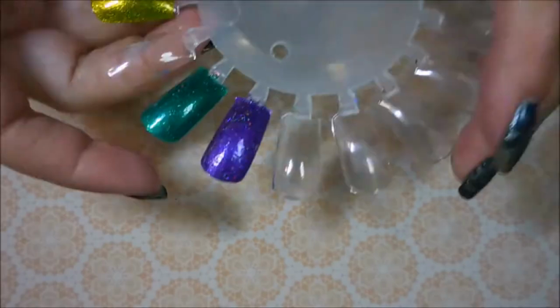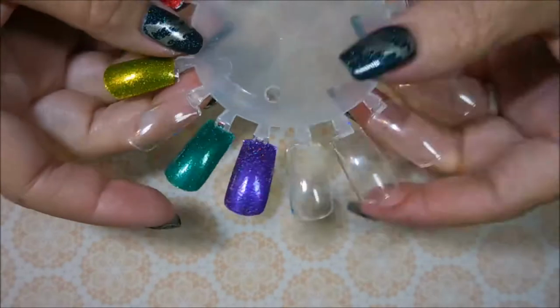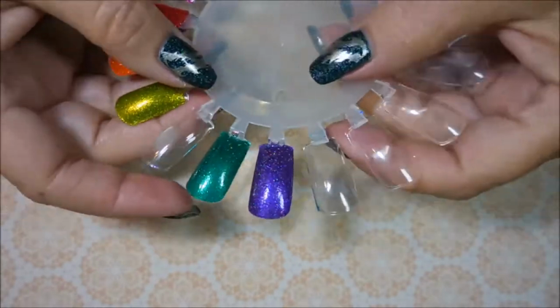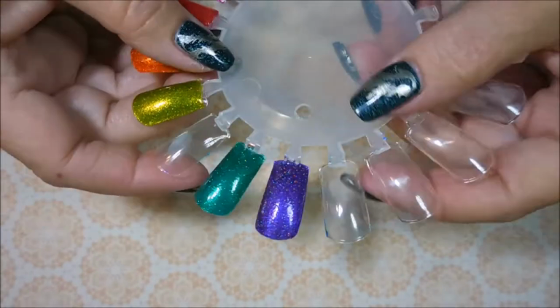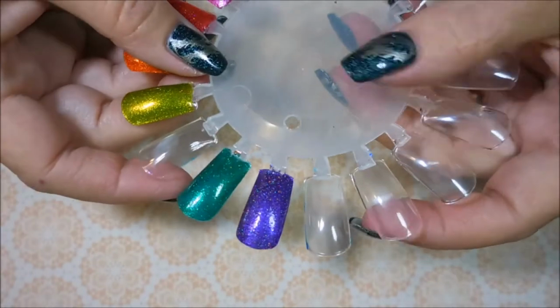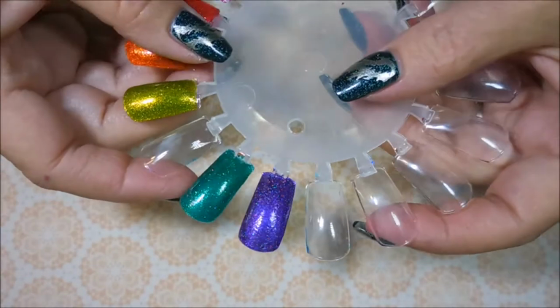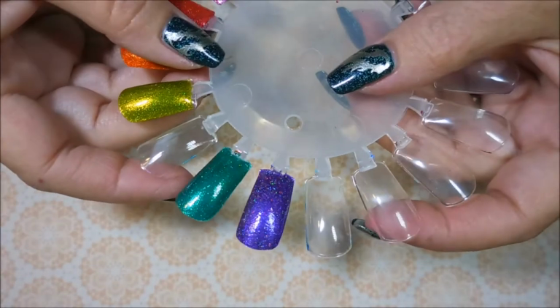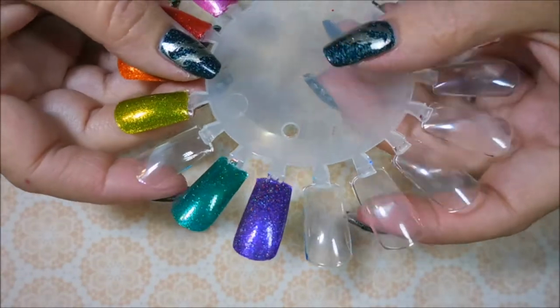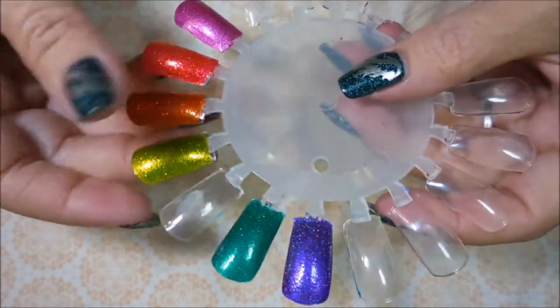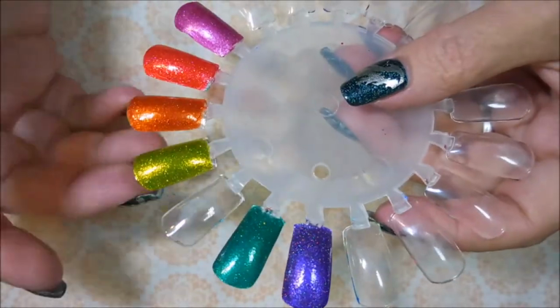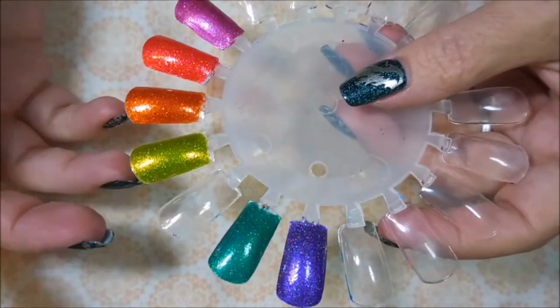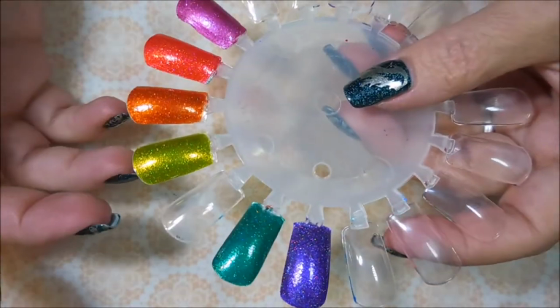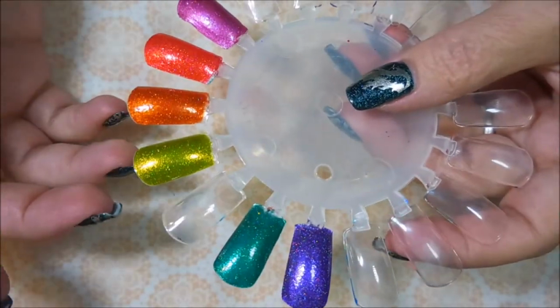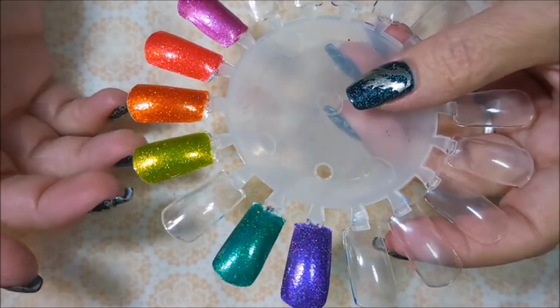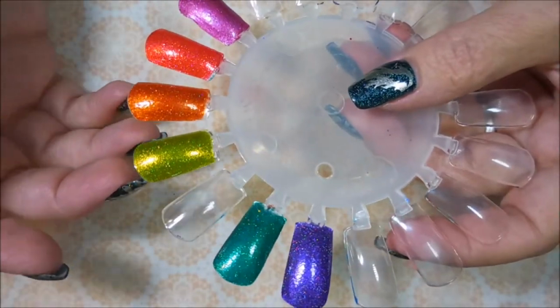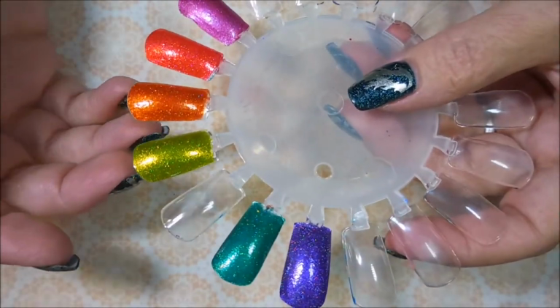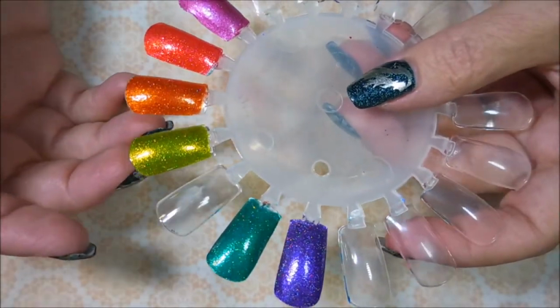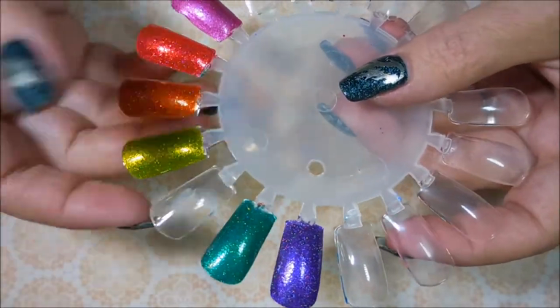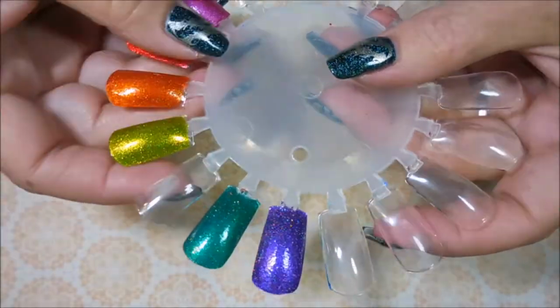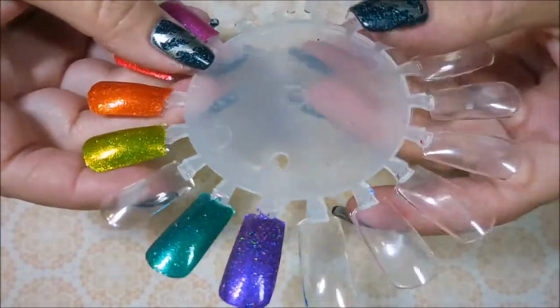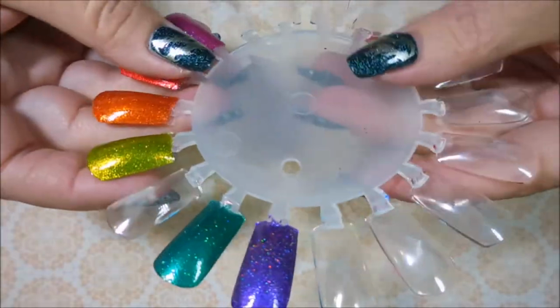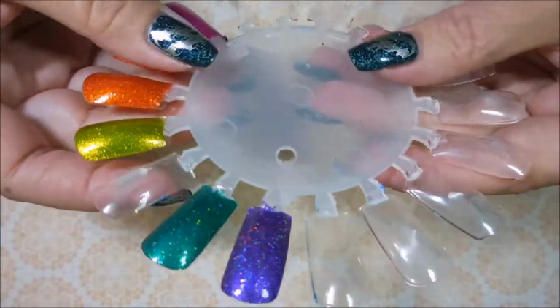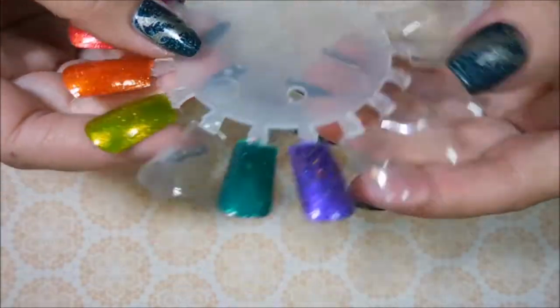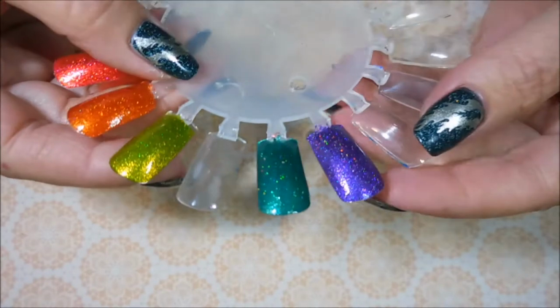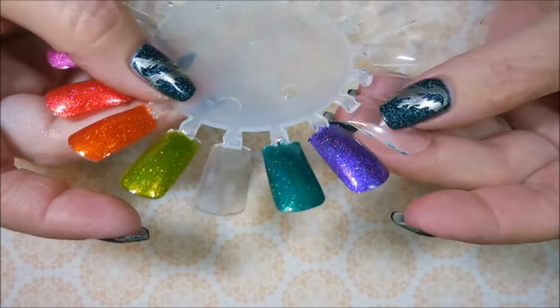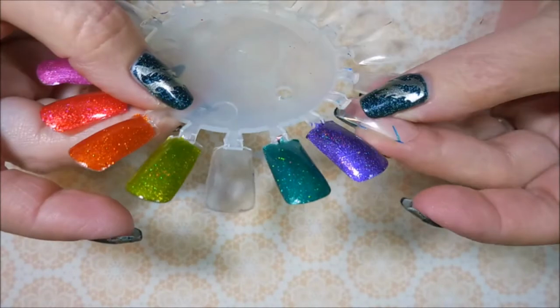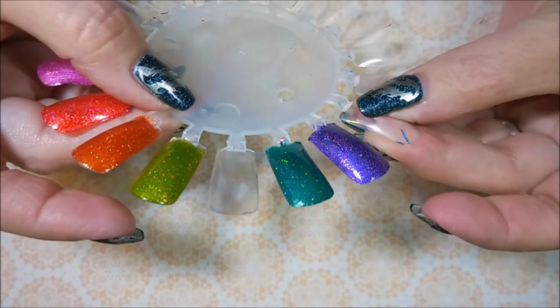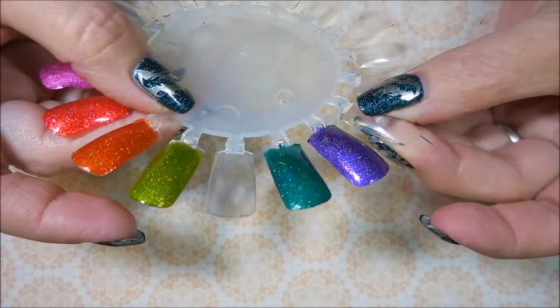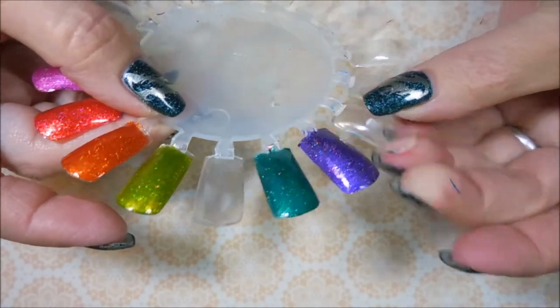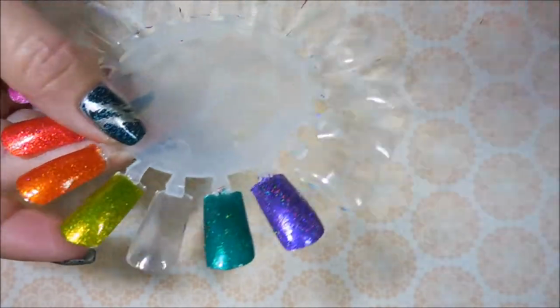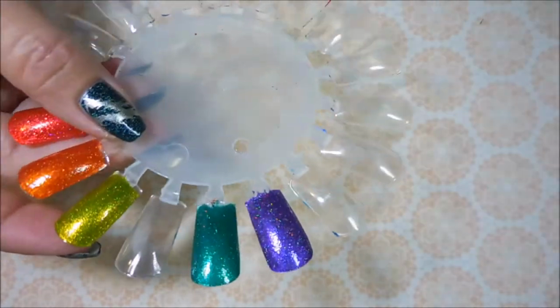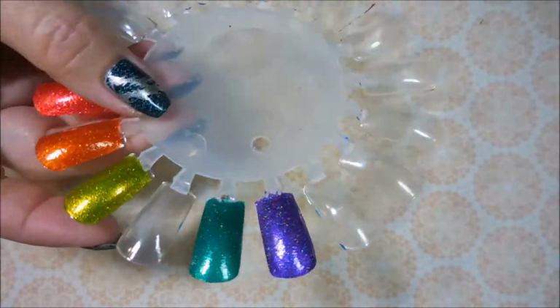Well hello my friend and welcome to my channel. Today I've got some polishes from Glam Polish that I would like to share and swatch with you.